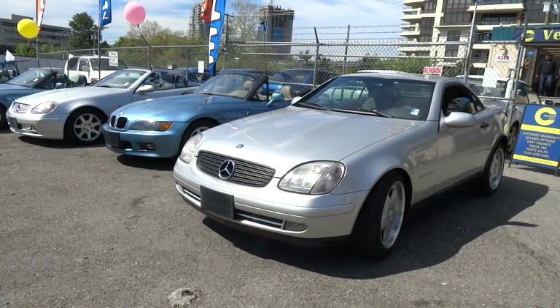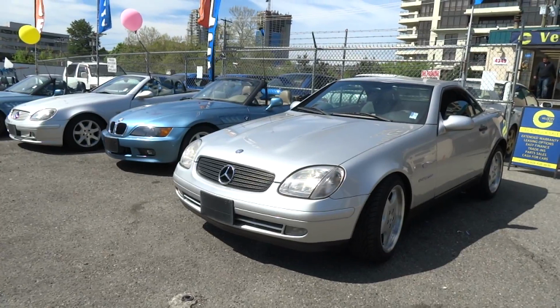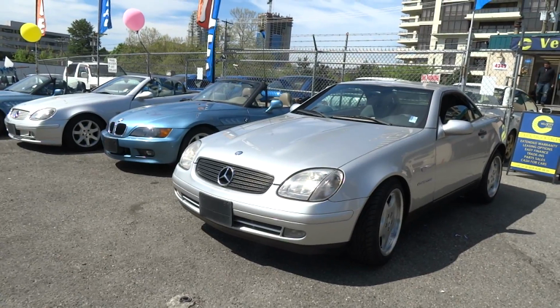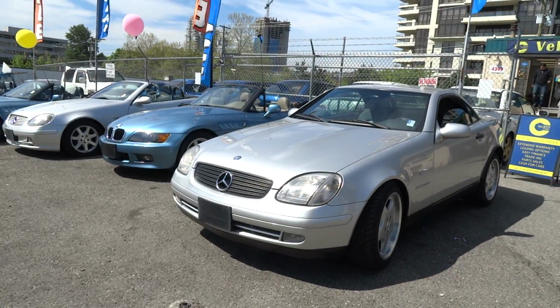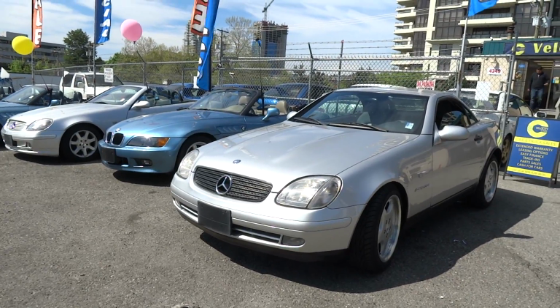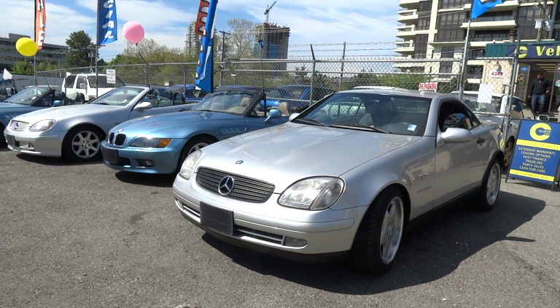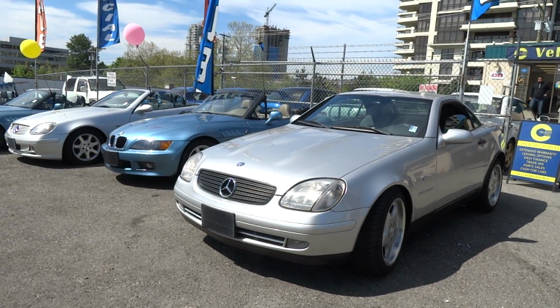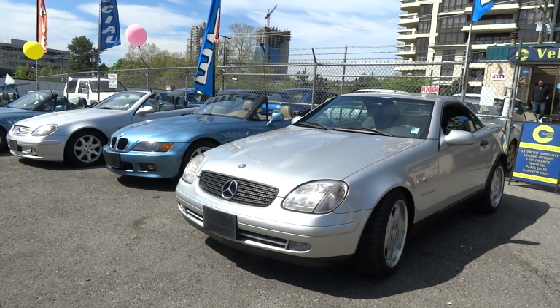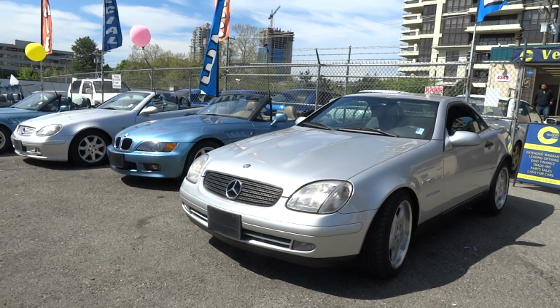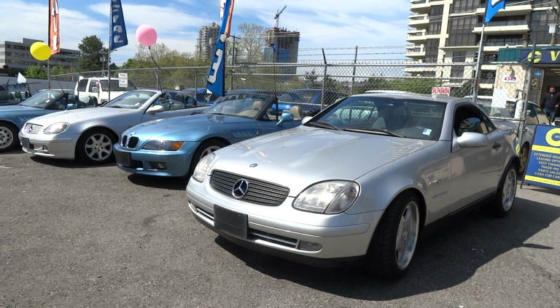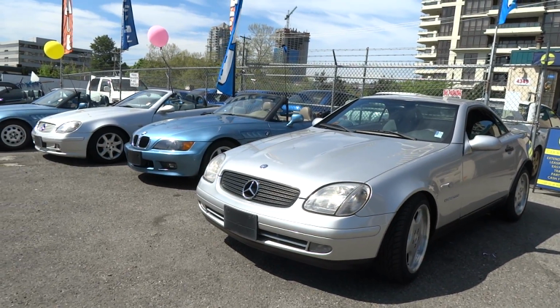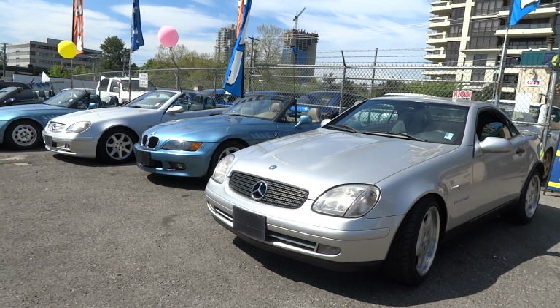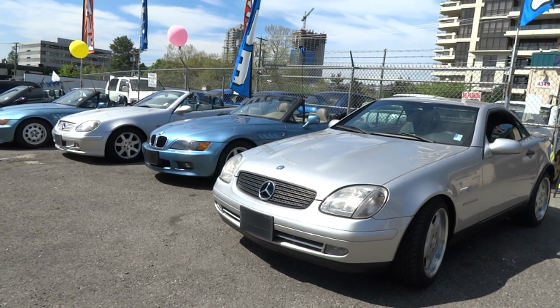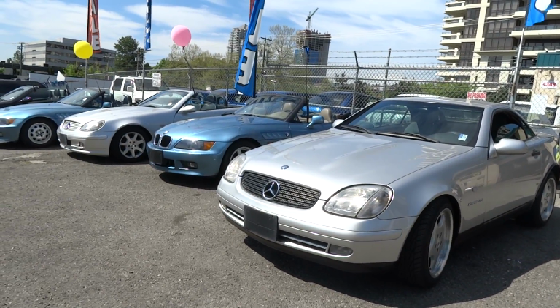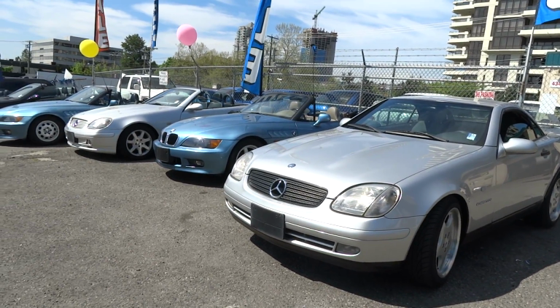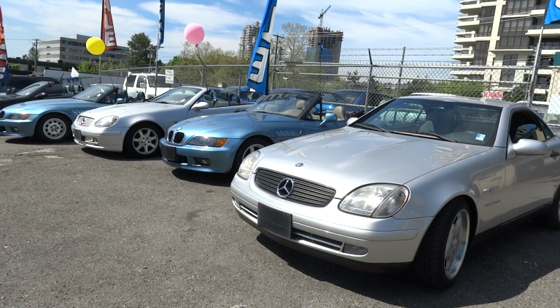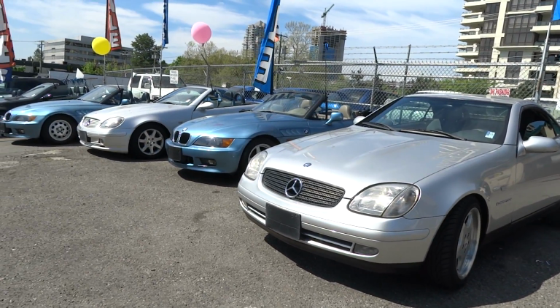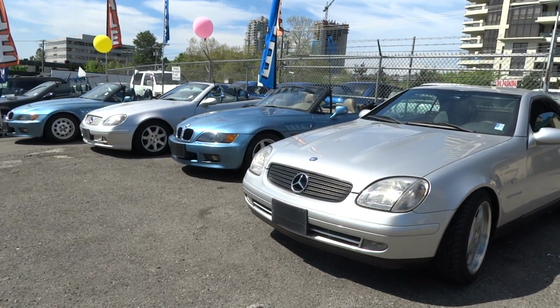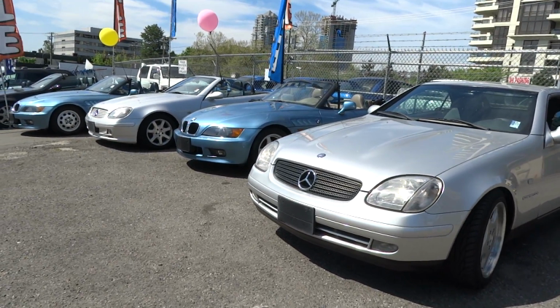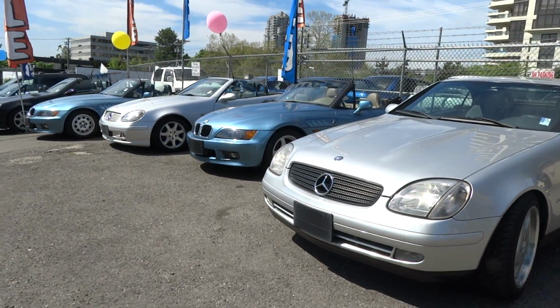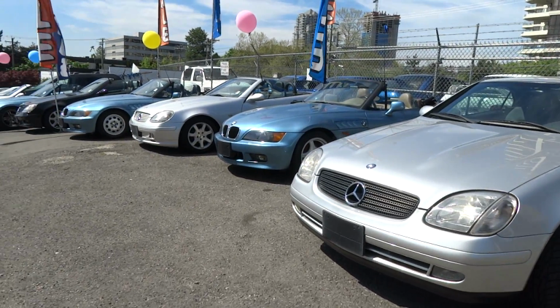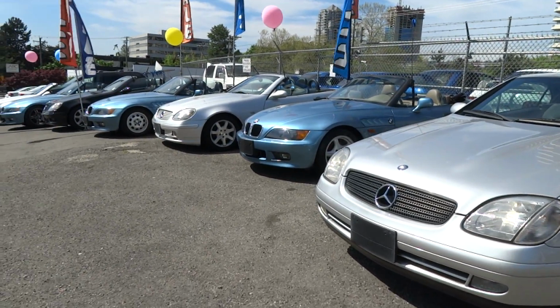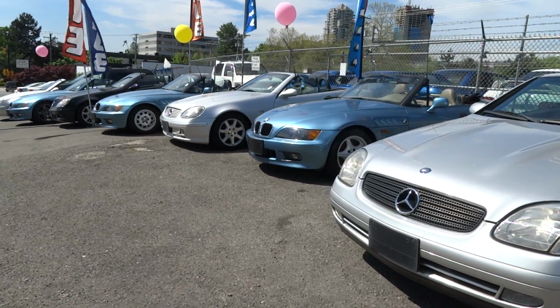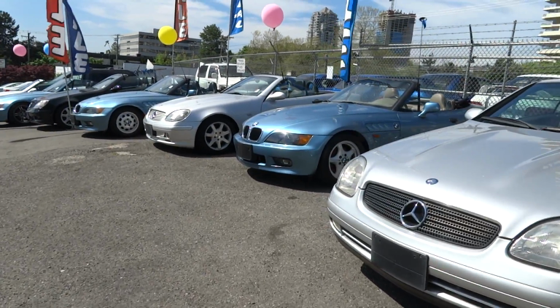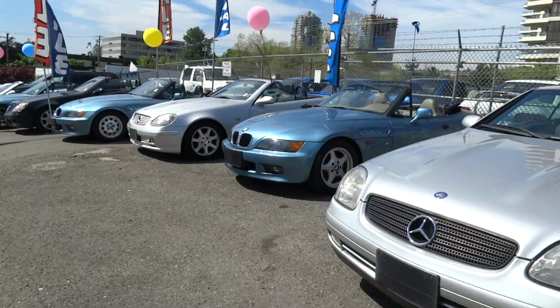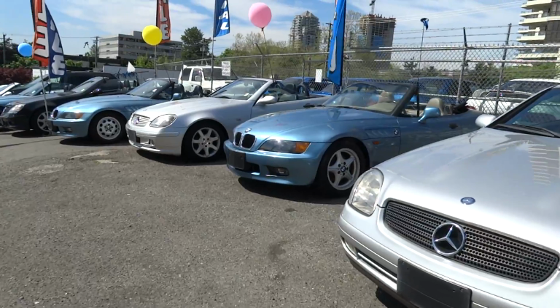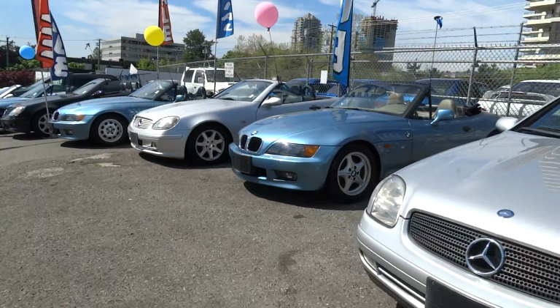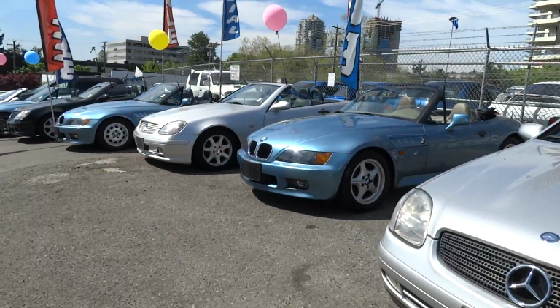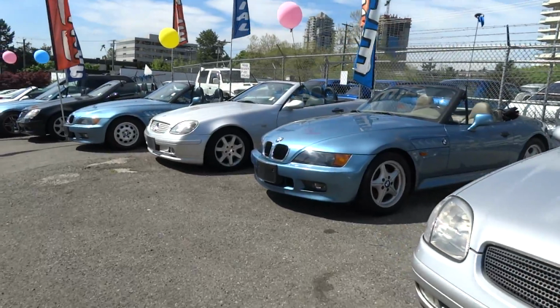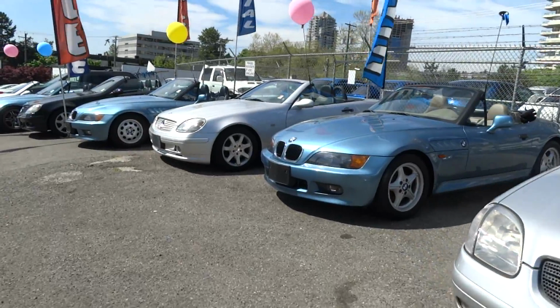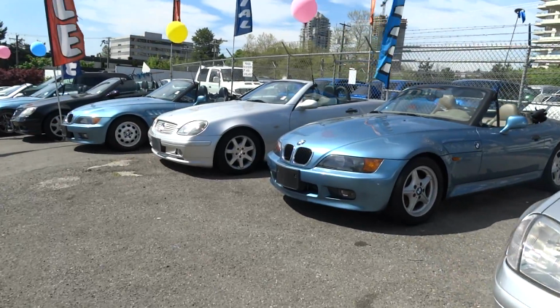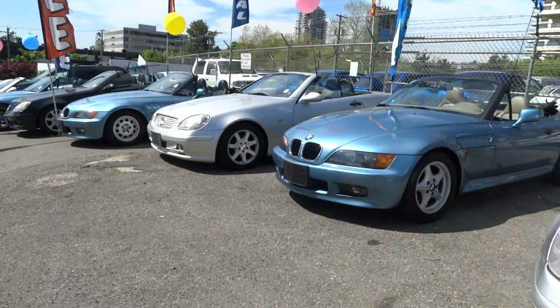Good afternoon, Vancouver. It's me, Vincent, once again, and as you can see out here is our convertible sale.